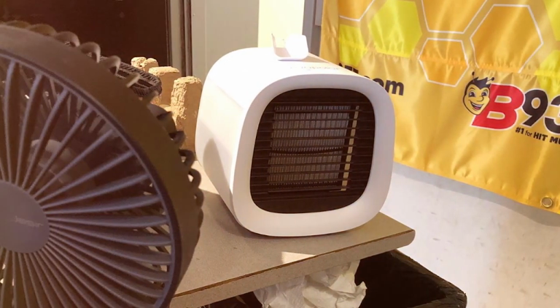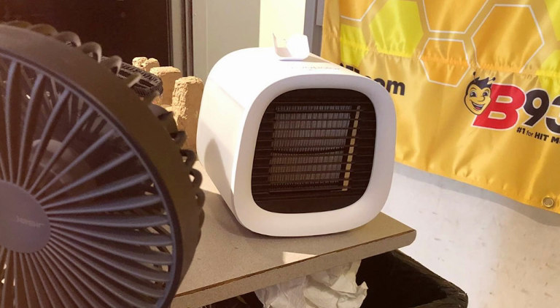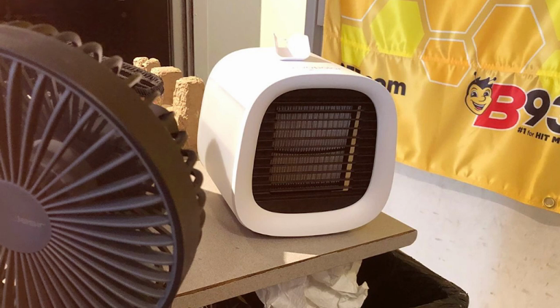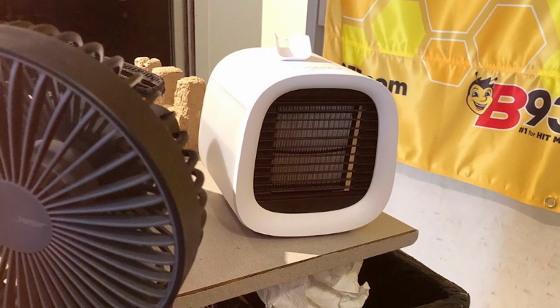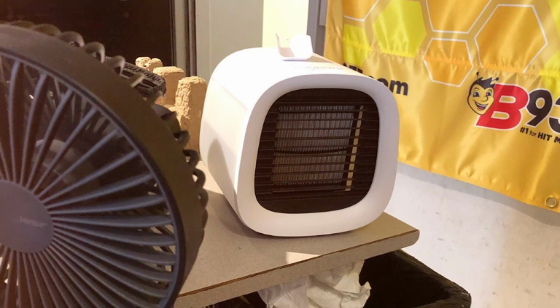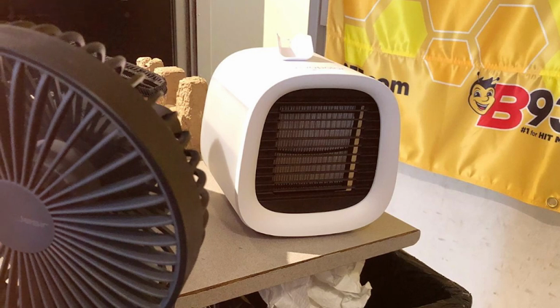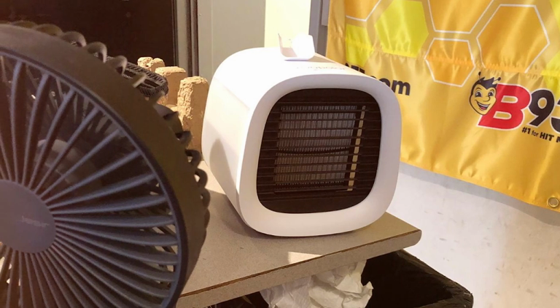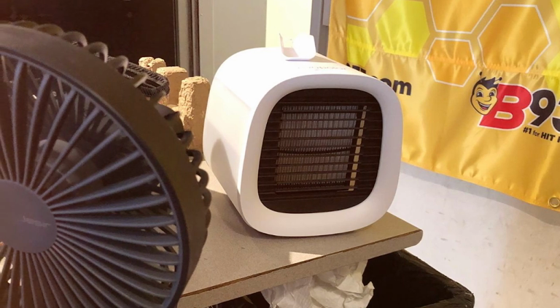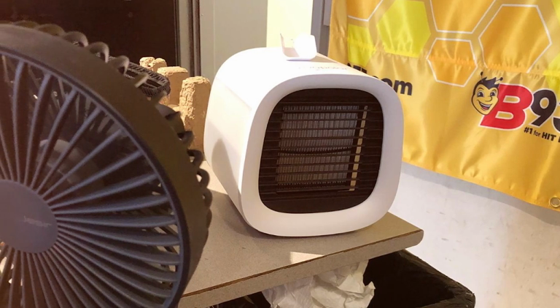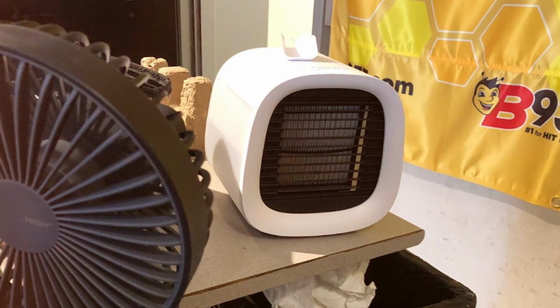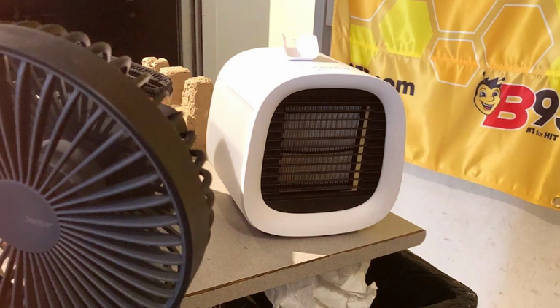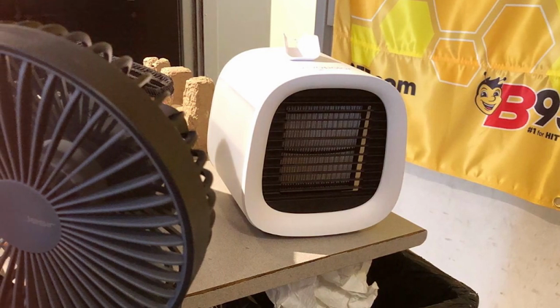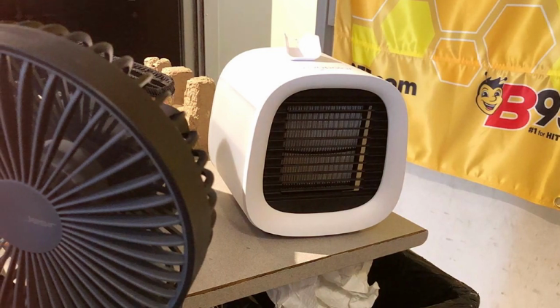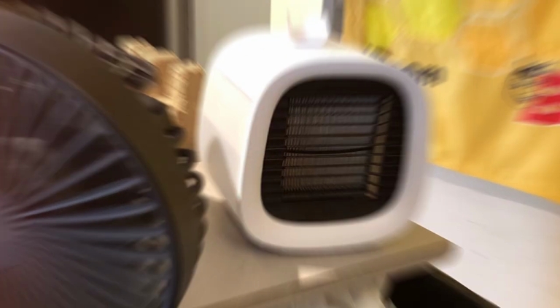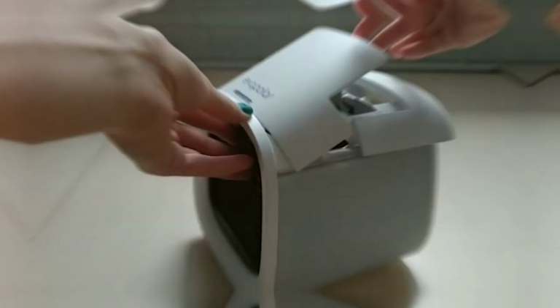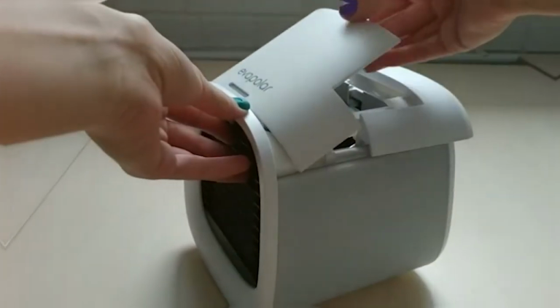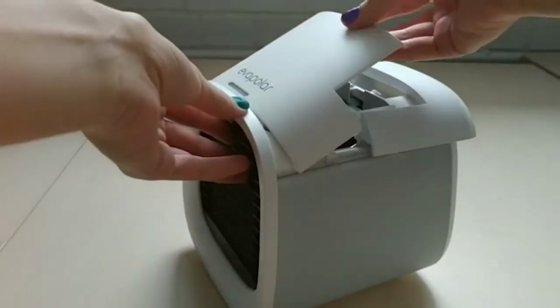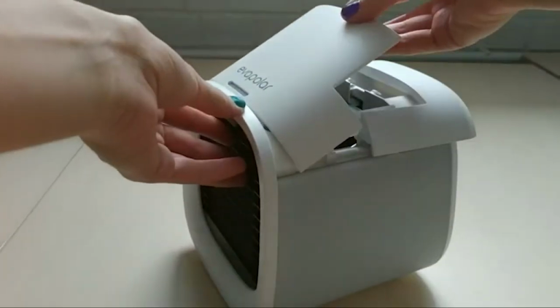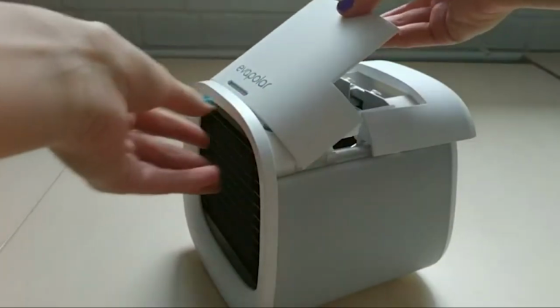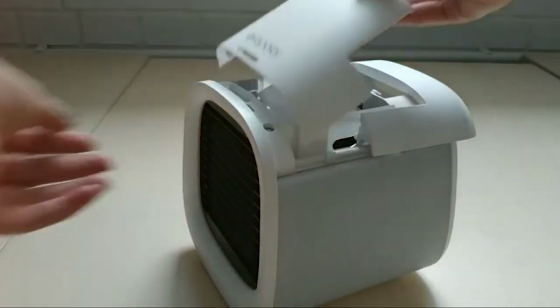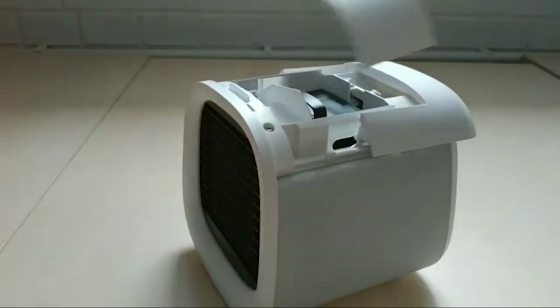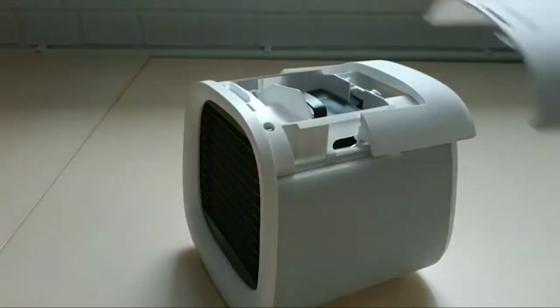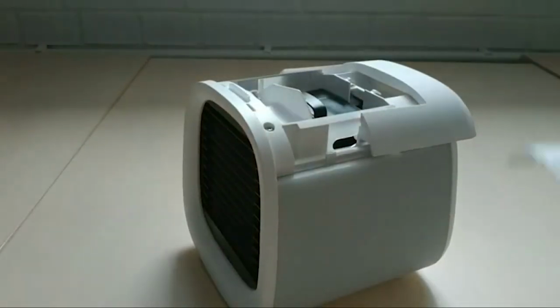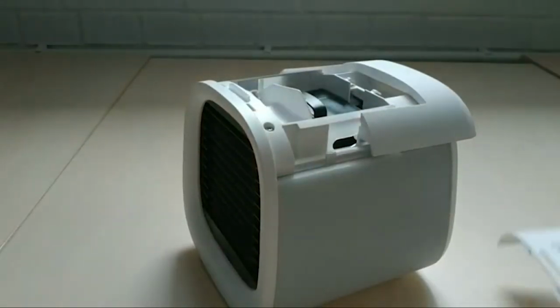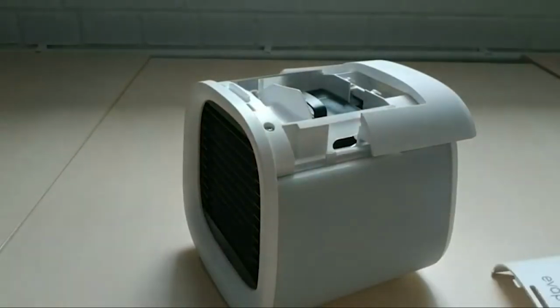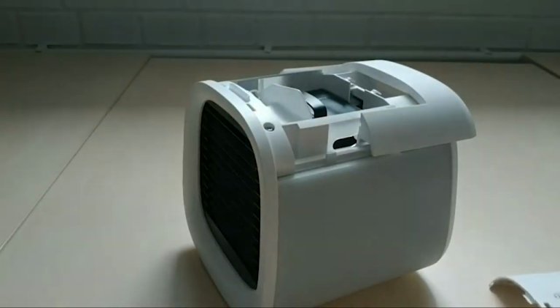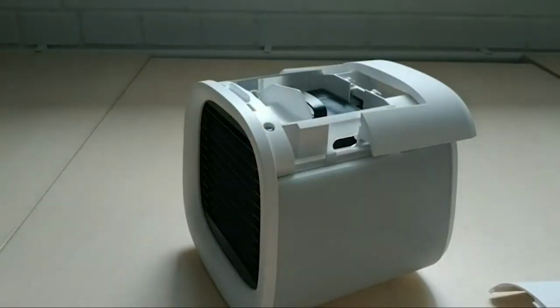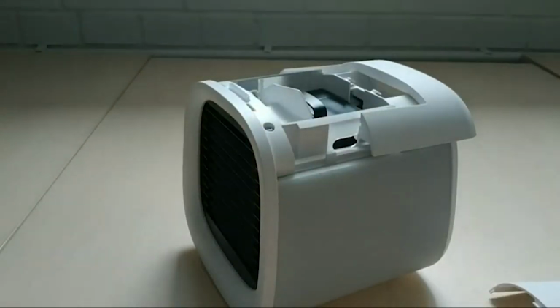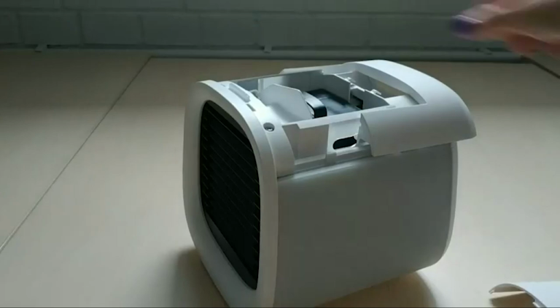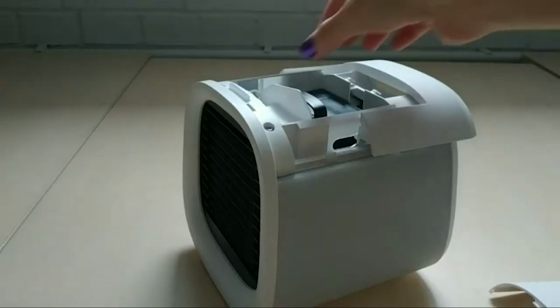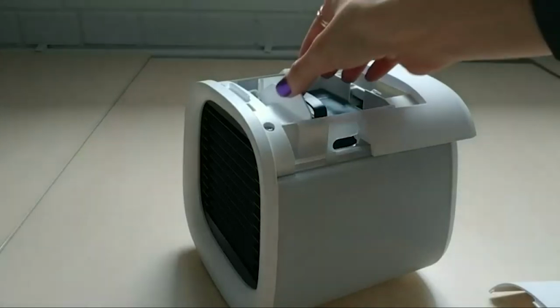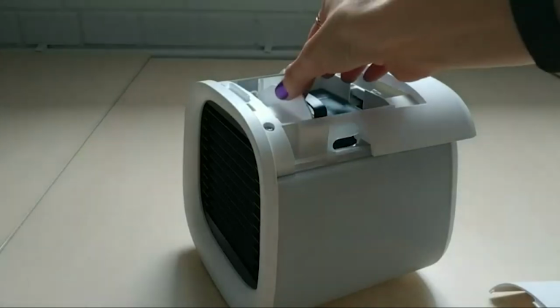That's it for our Best Portable Air Conditioners Guide. If you found it helpful, like, share, subscribe, and stay cool.